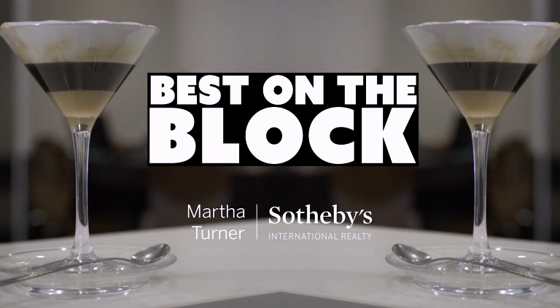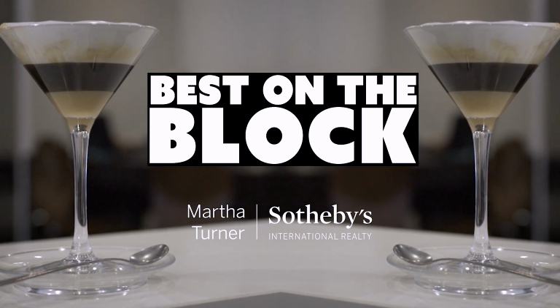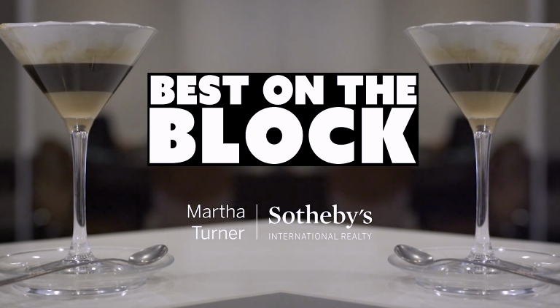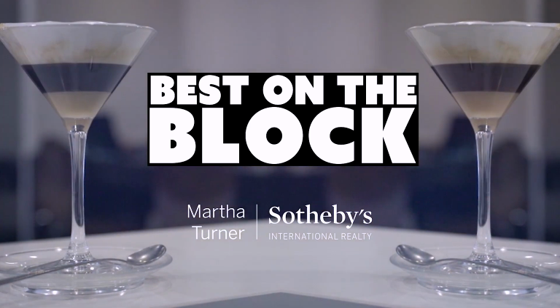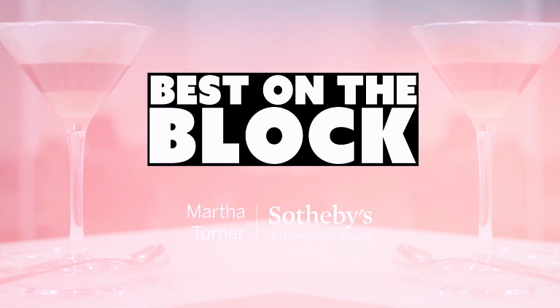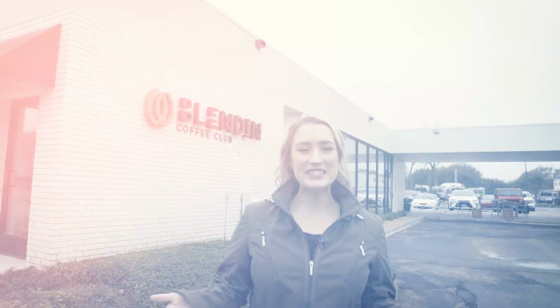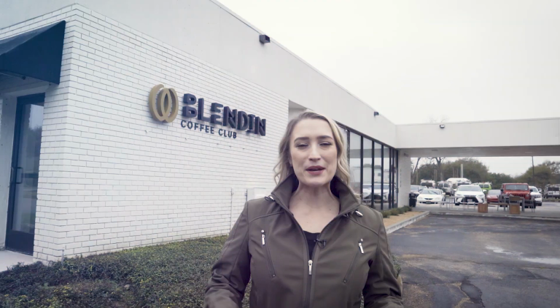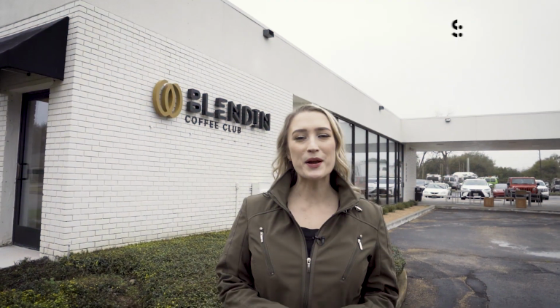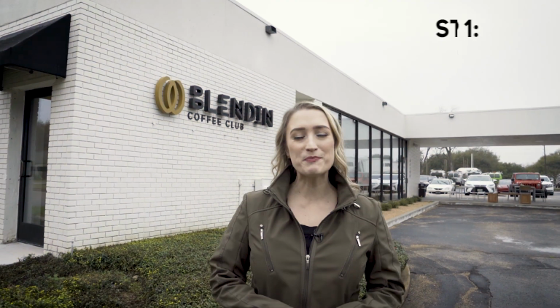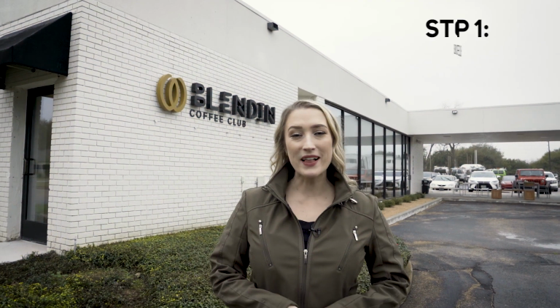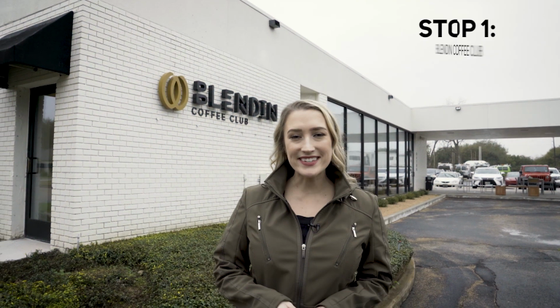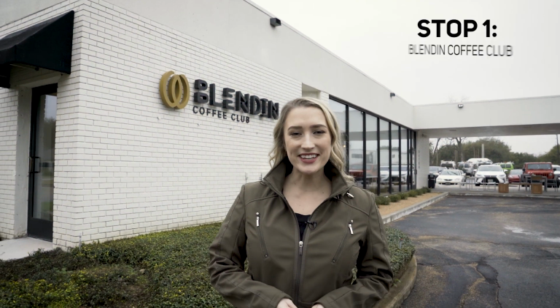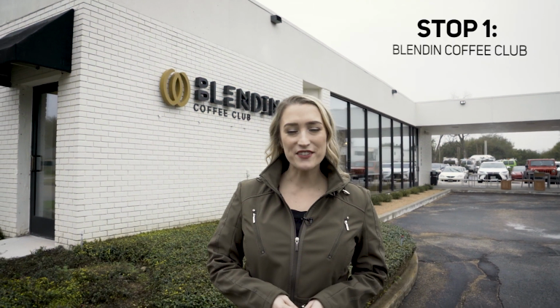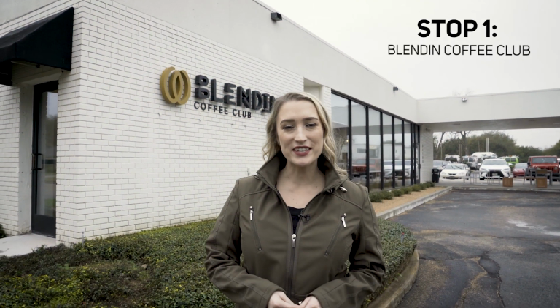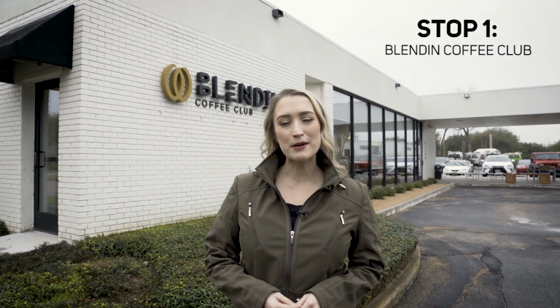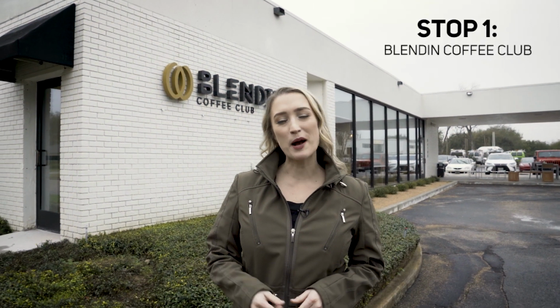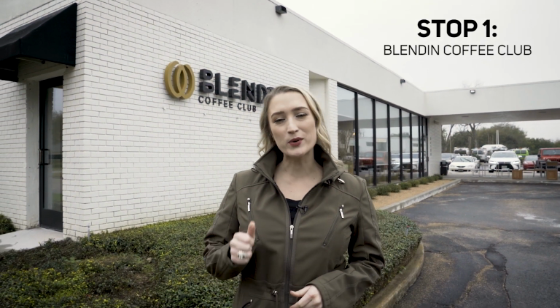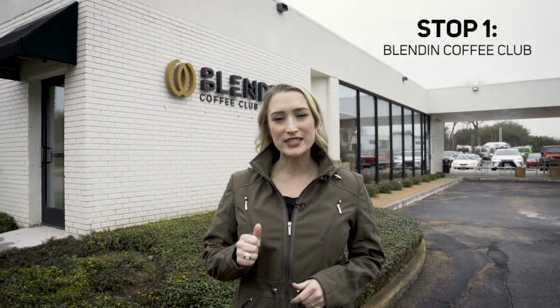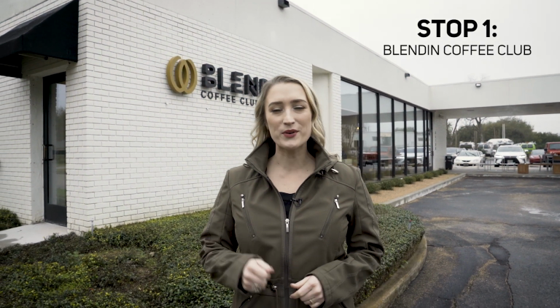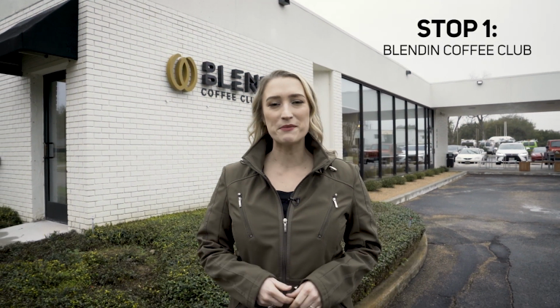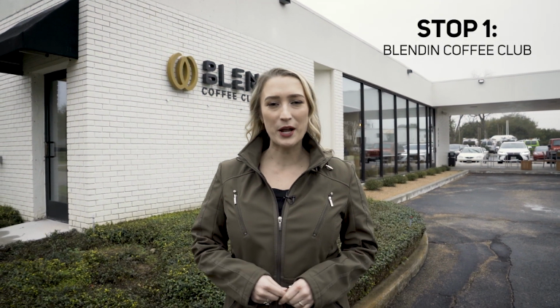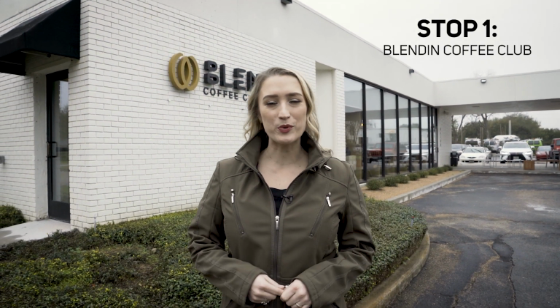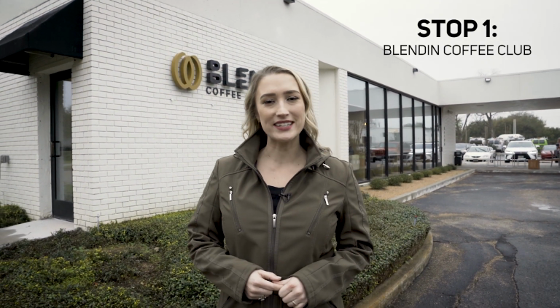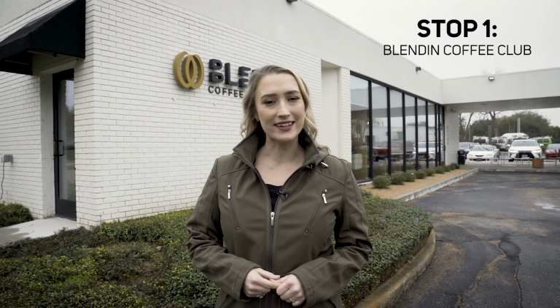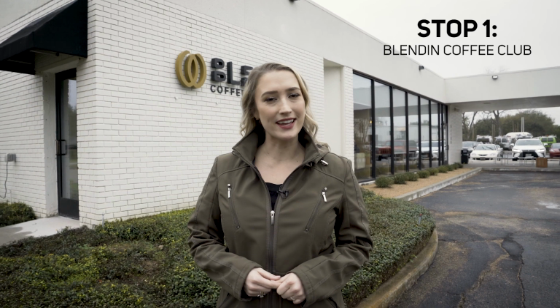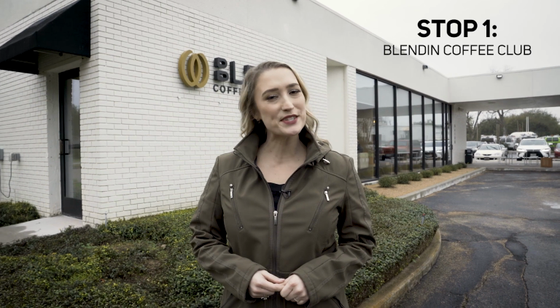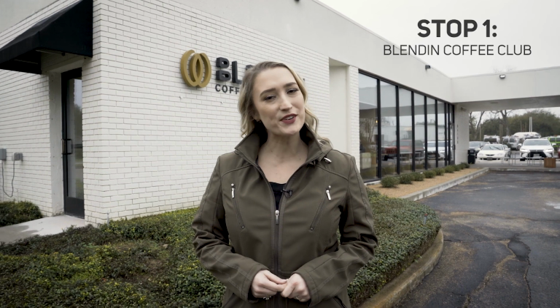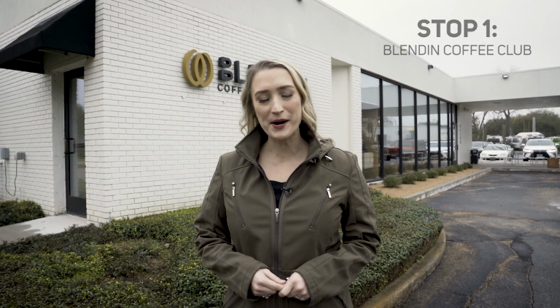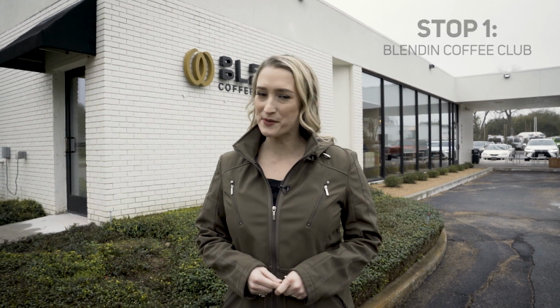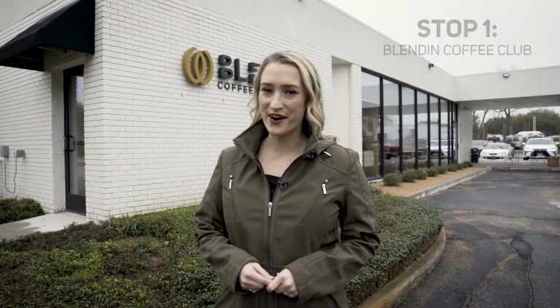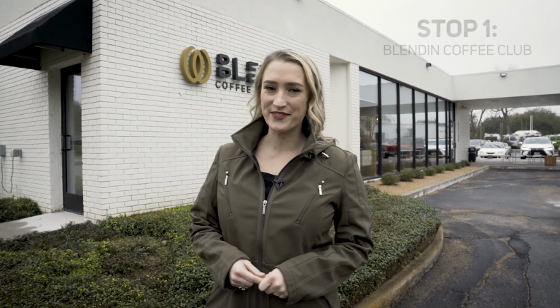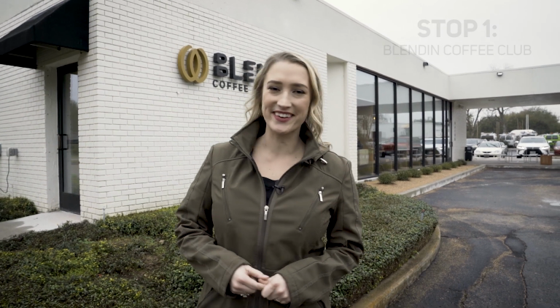We're at our first stop of the day. We're at Blend In Coffee Club. I'm going to go in and meet up with Deanne Gates for a cup of coffee.